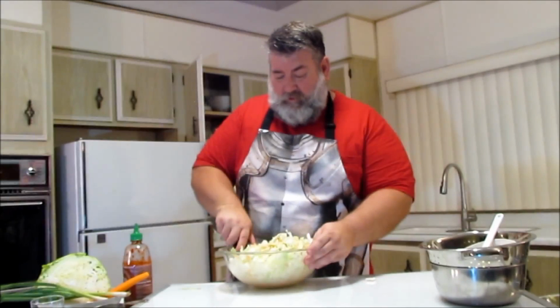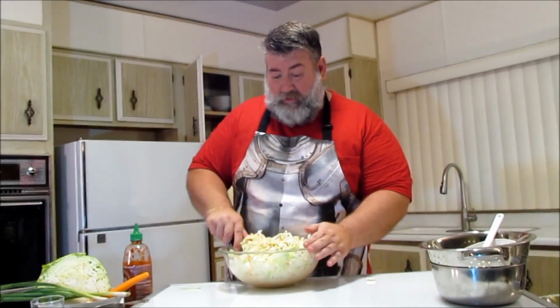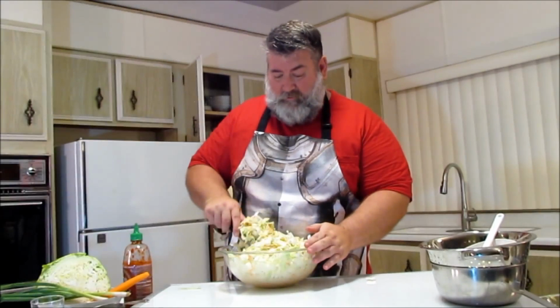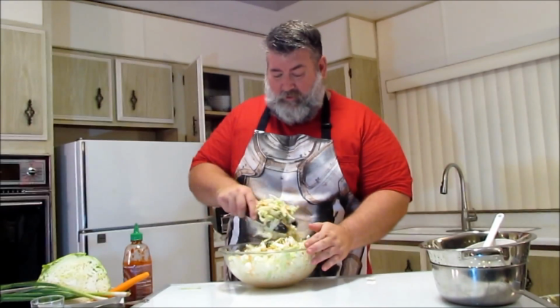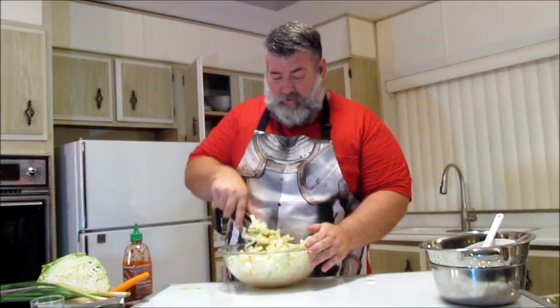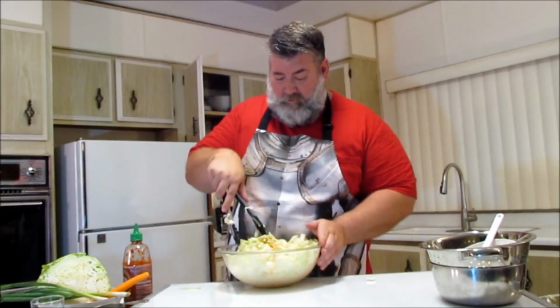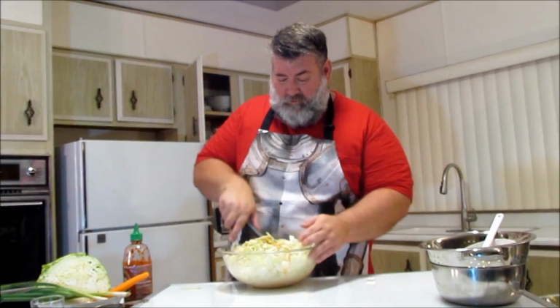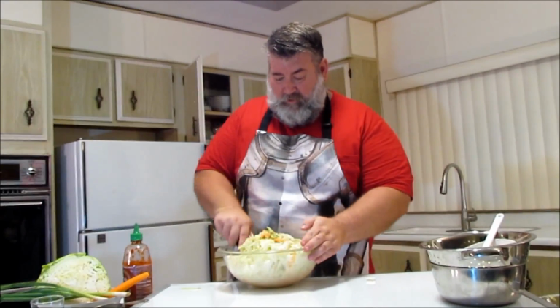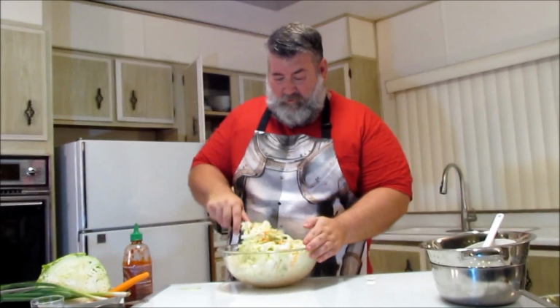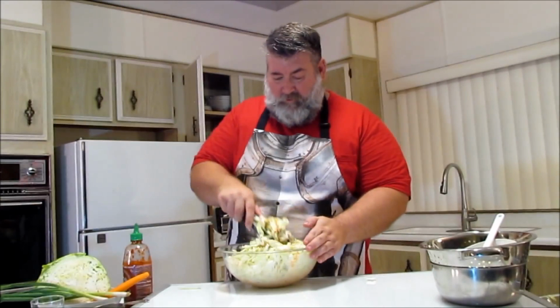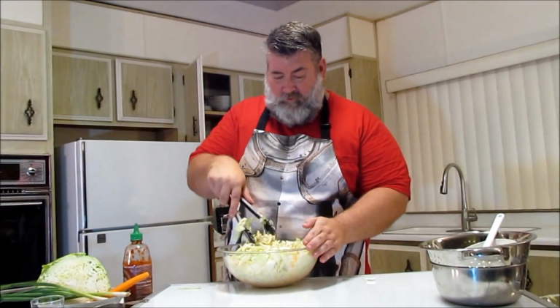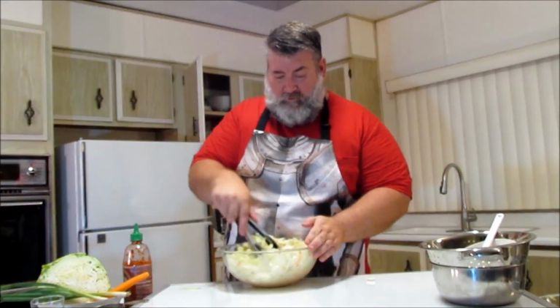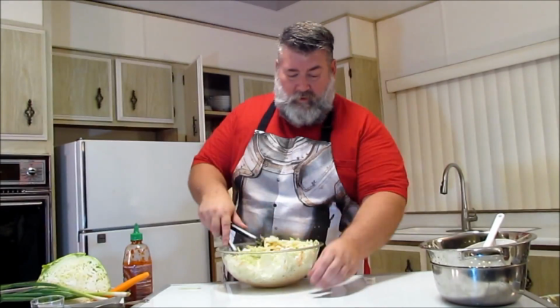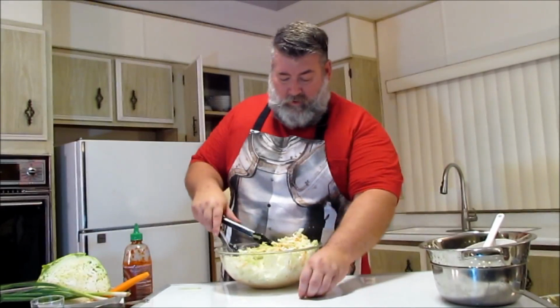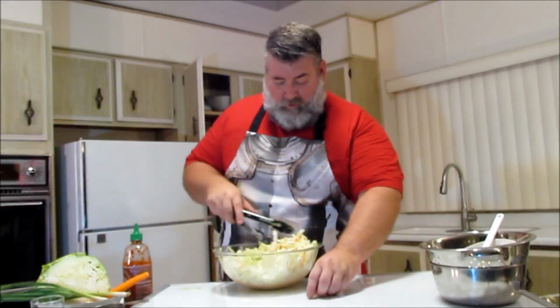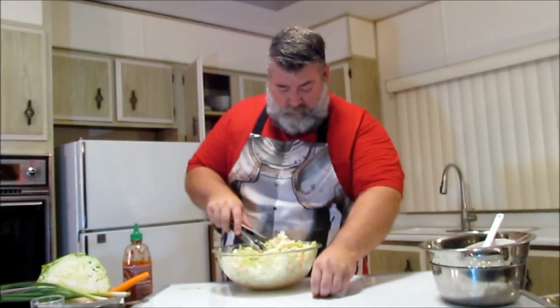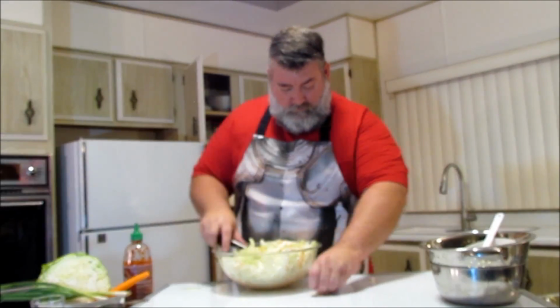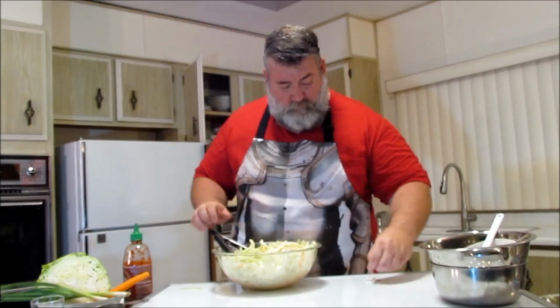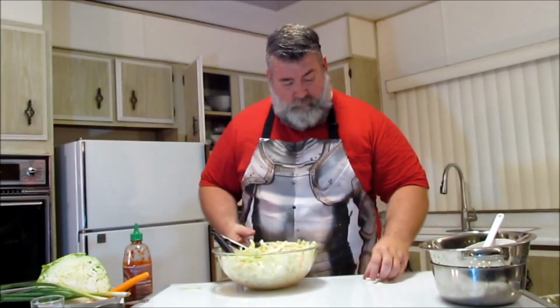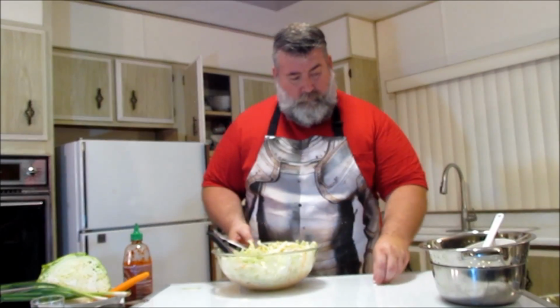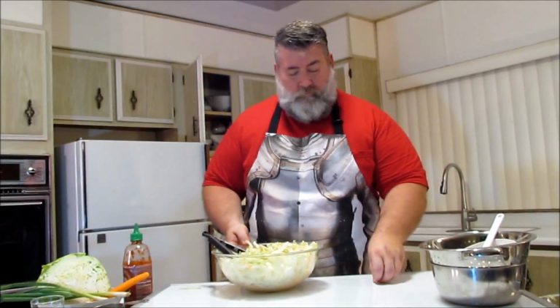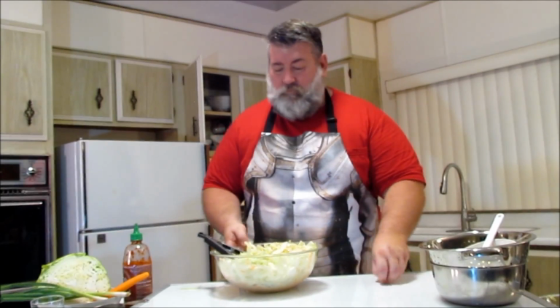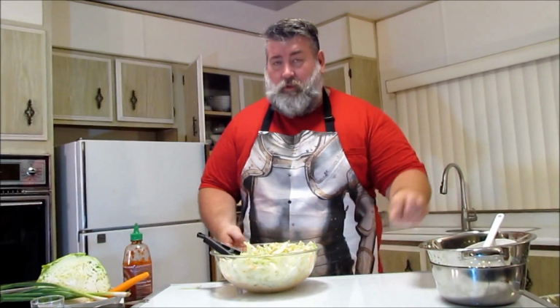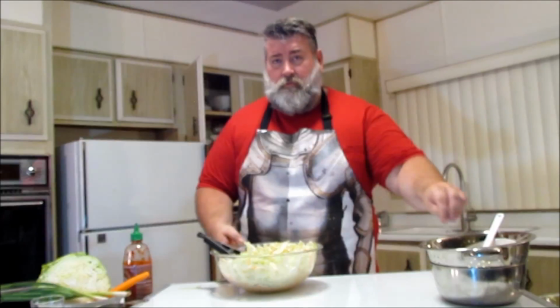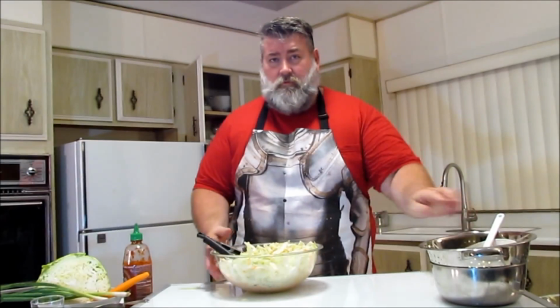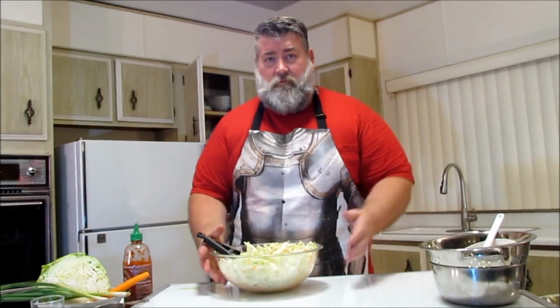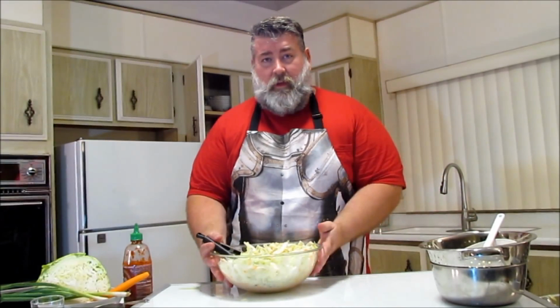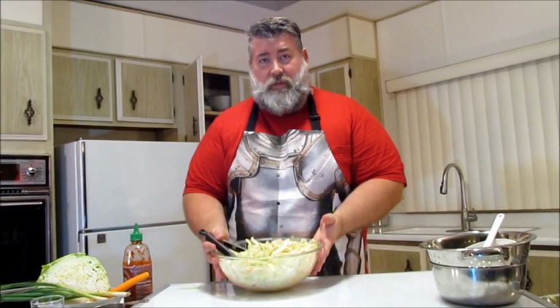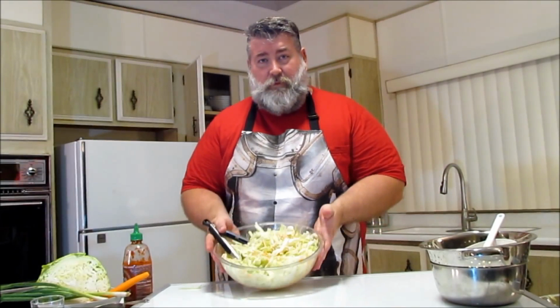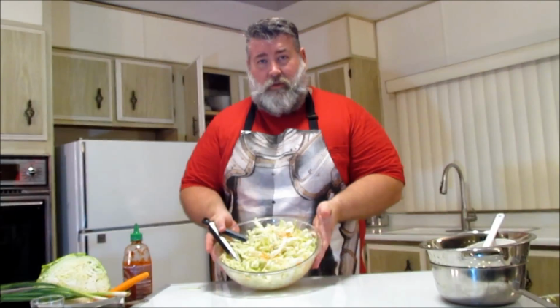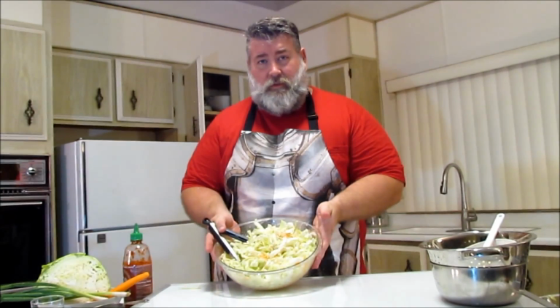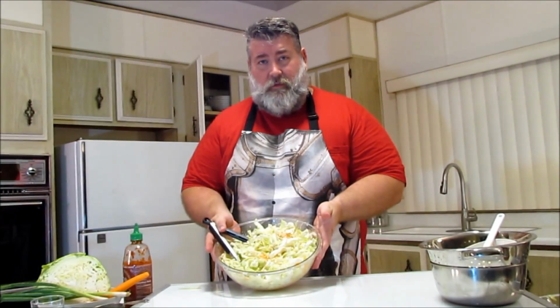That's it. That's all you have to do. And look — you have just made coleslaw.